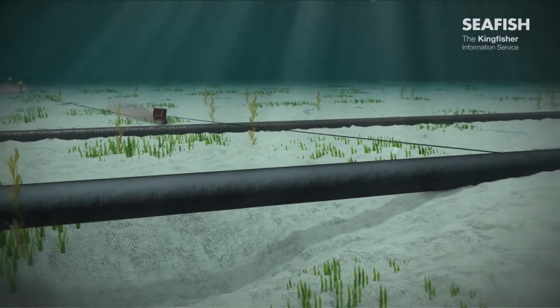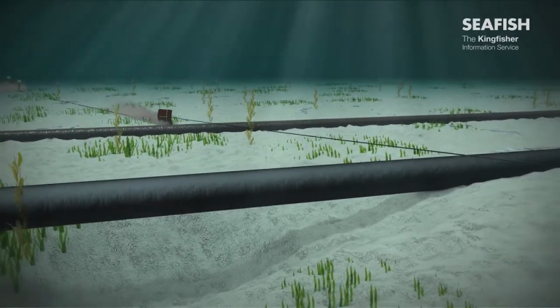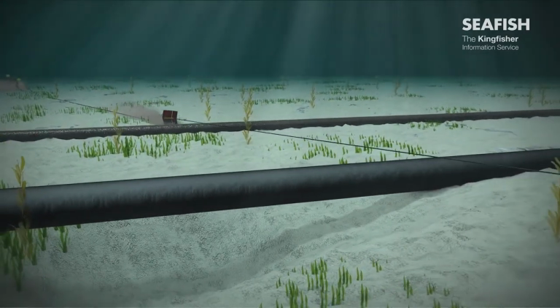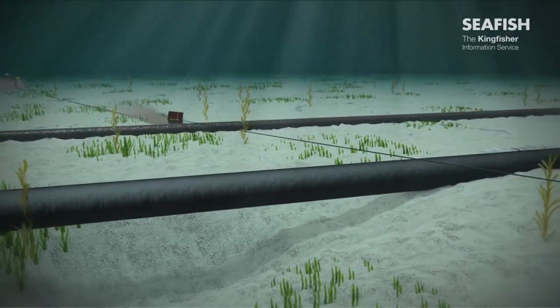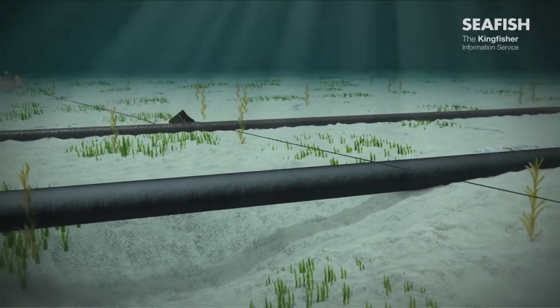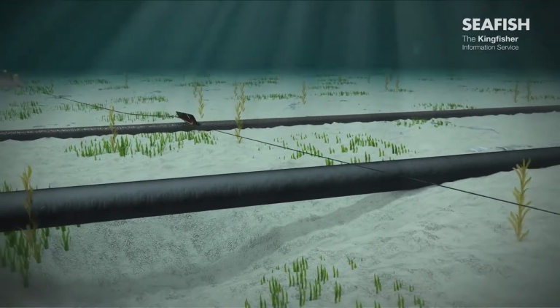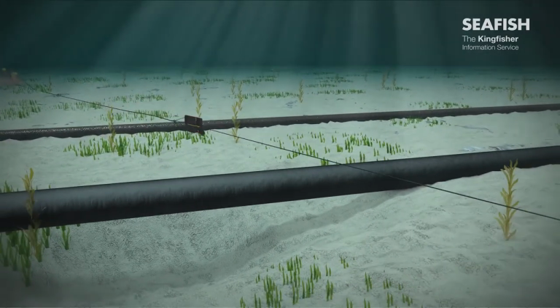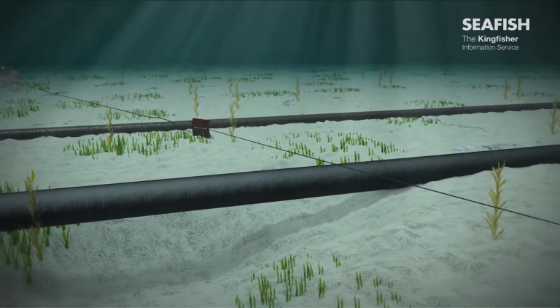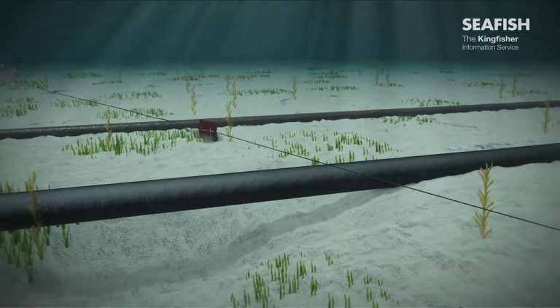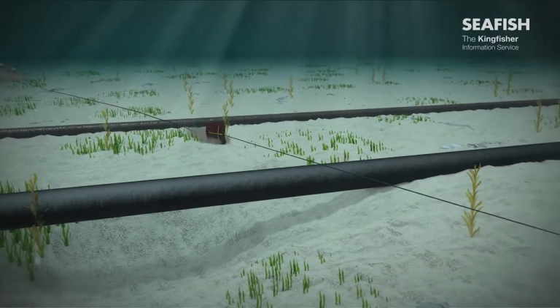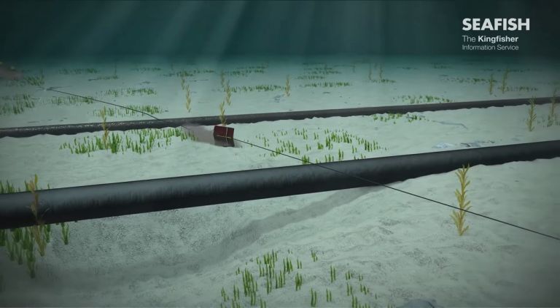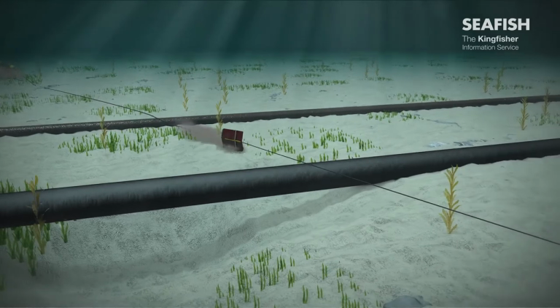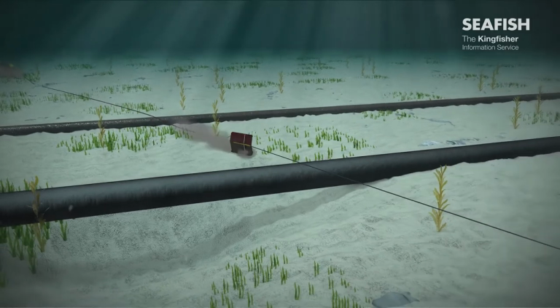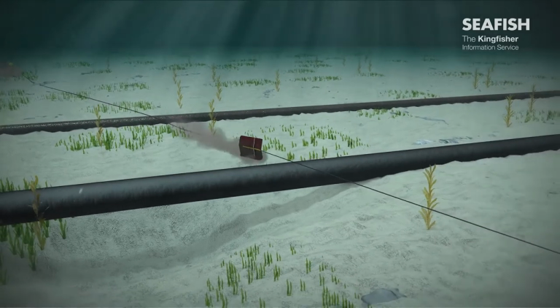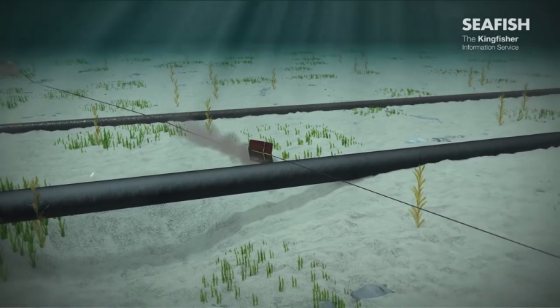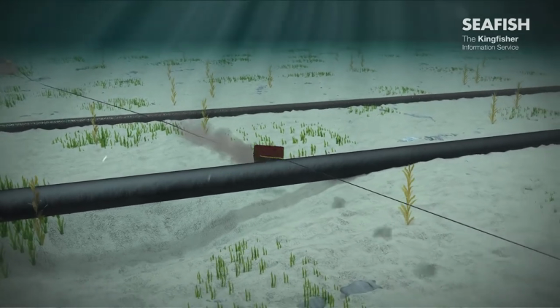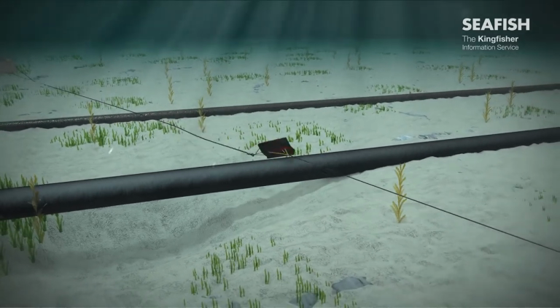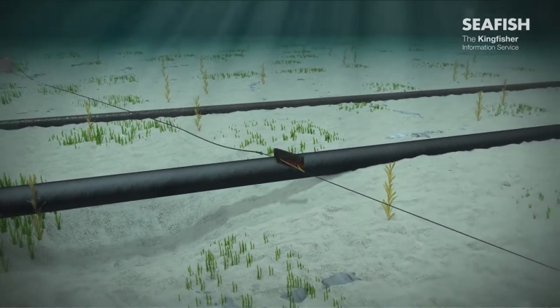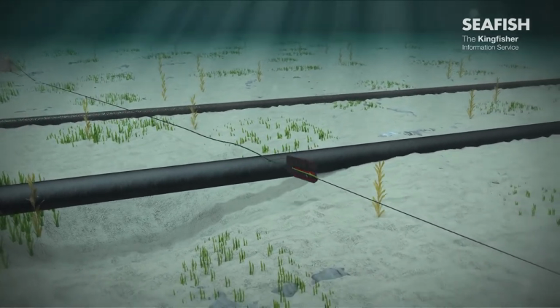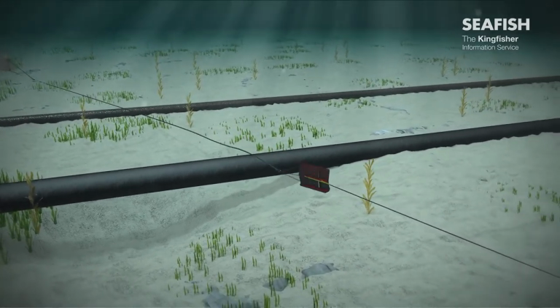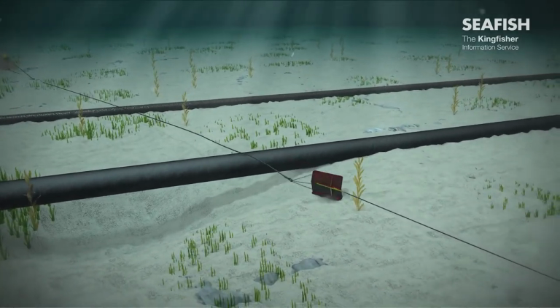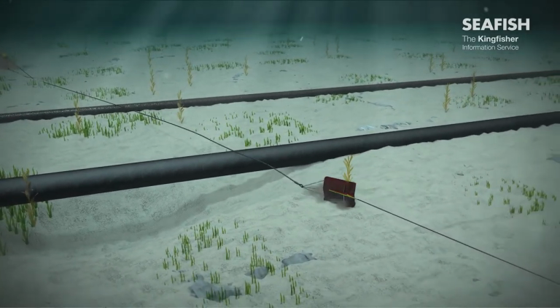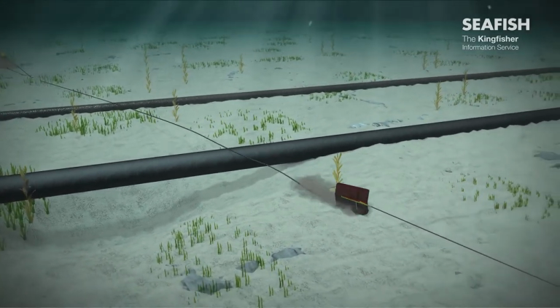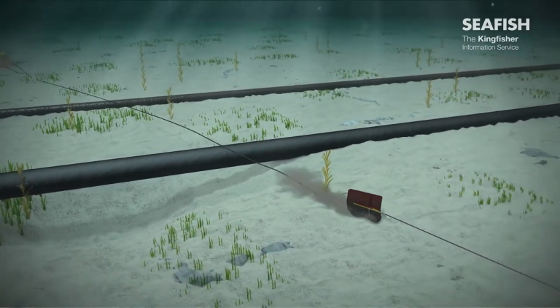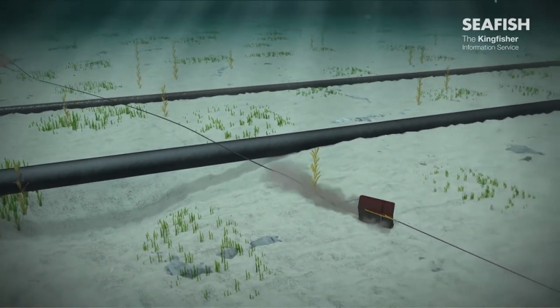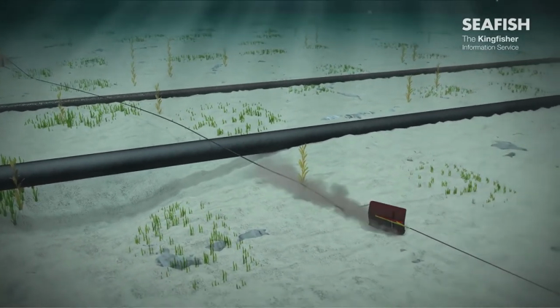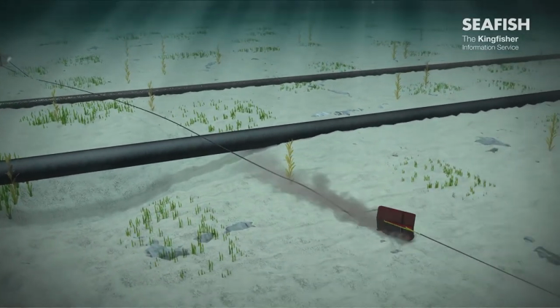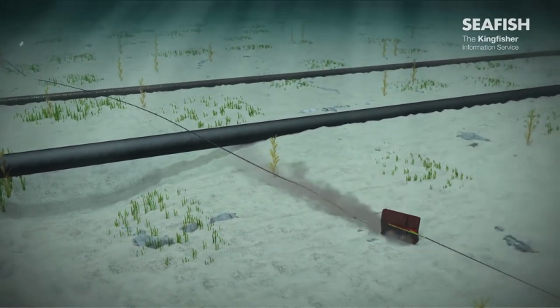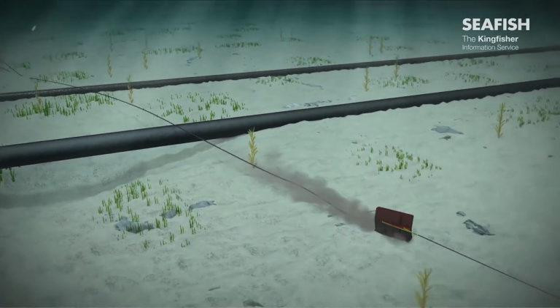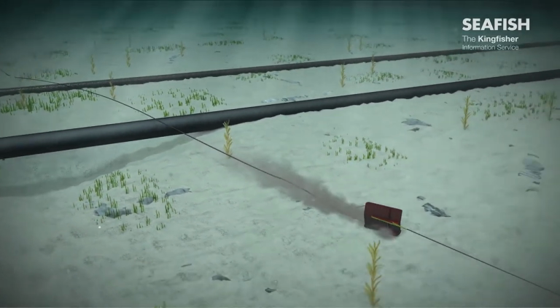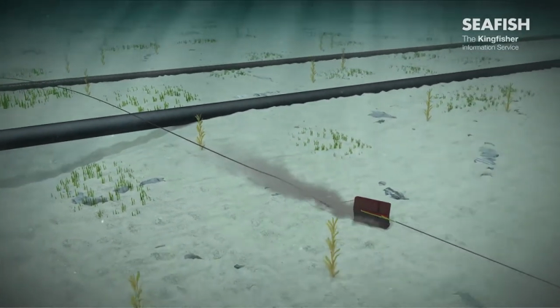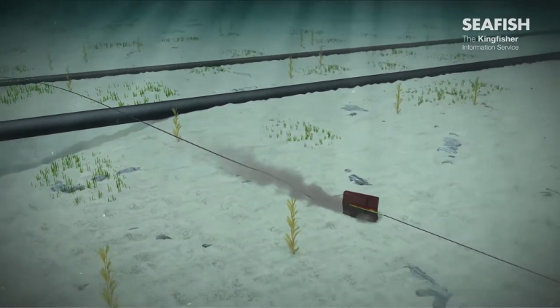In the past, this type of scenario has contributed to fishing vessels capsizing and sinking, with the loss of all fishermen on board.